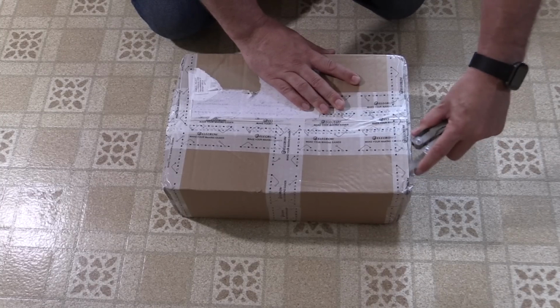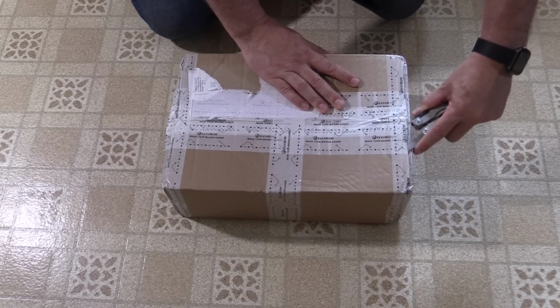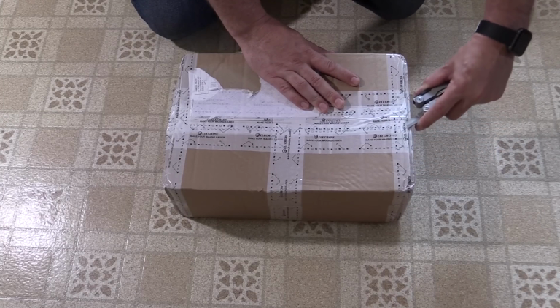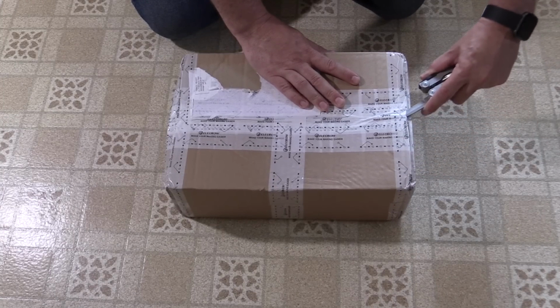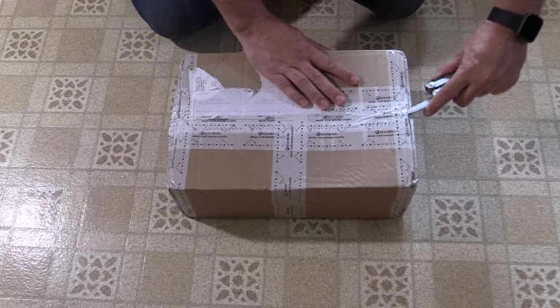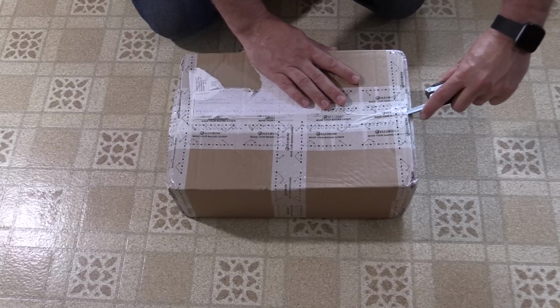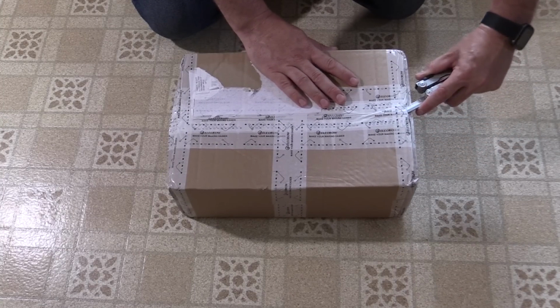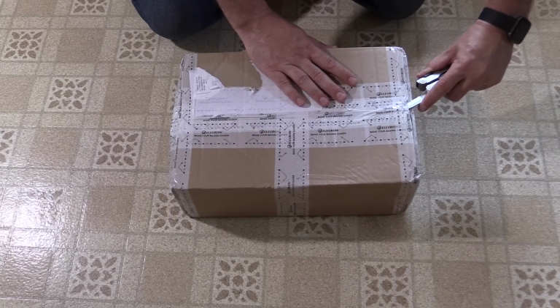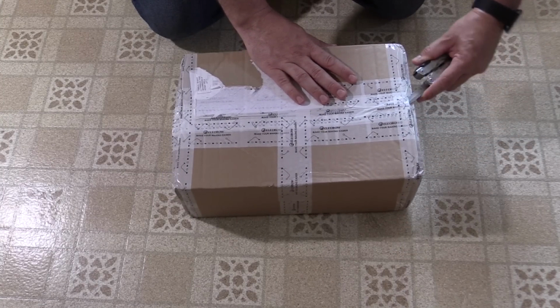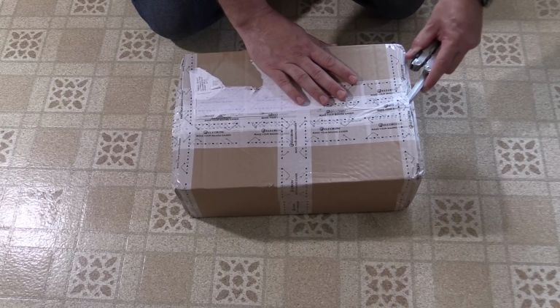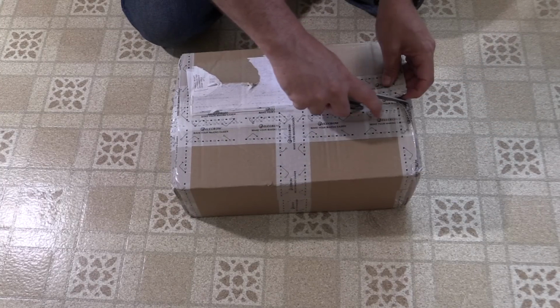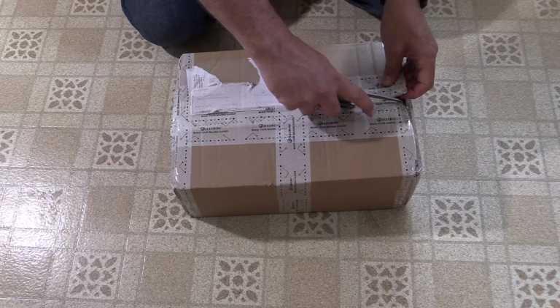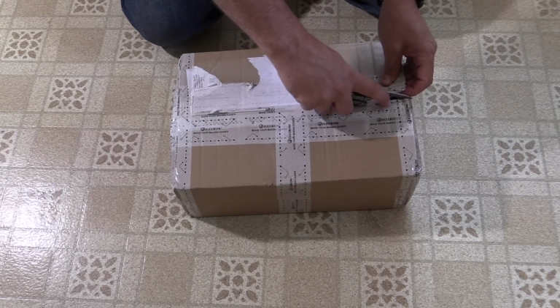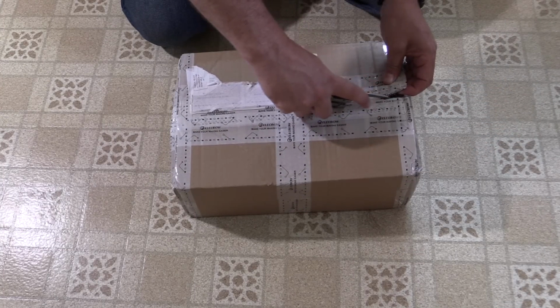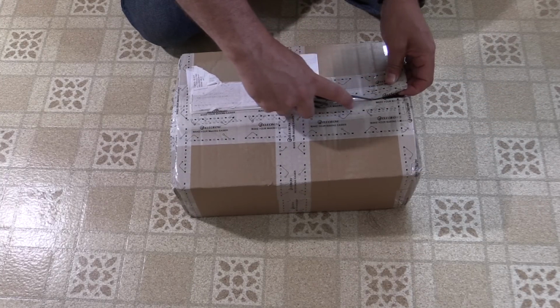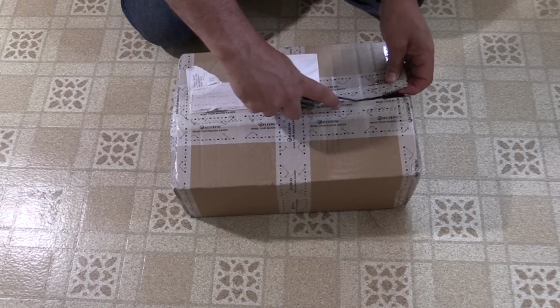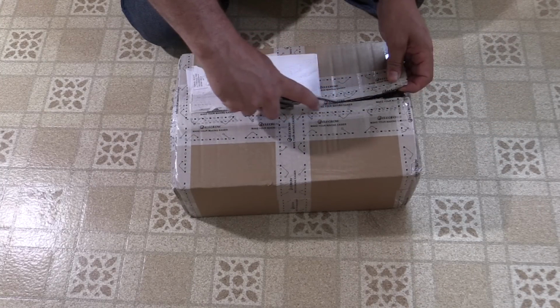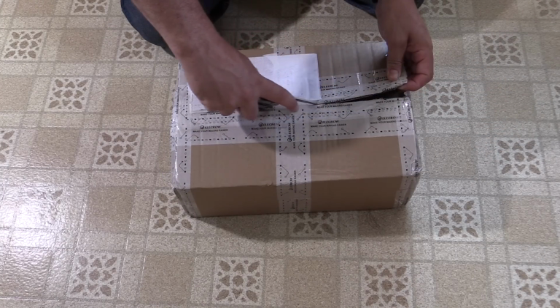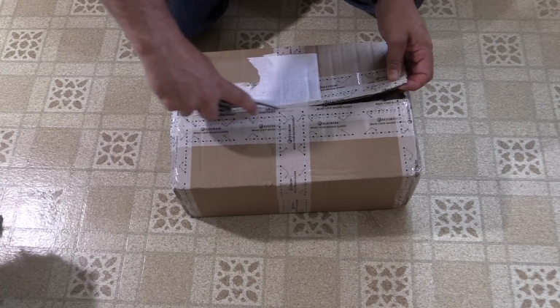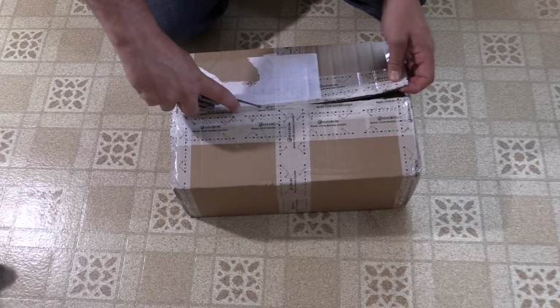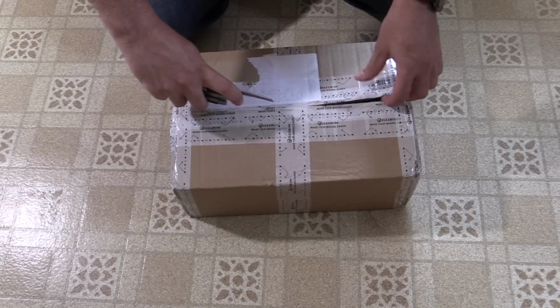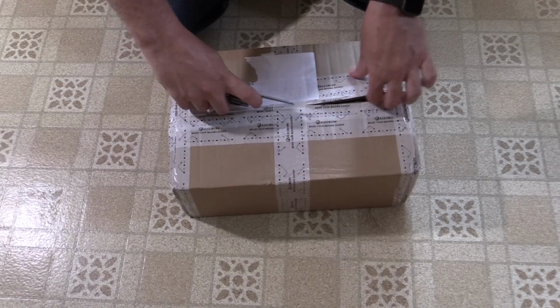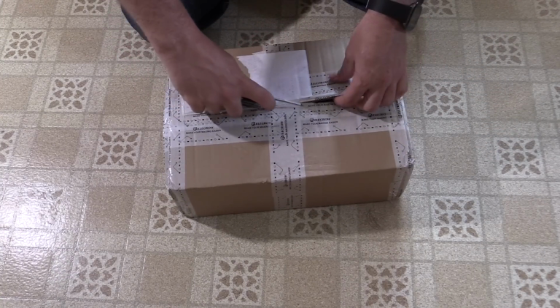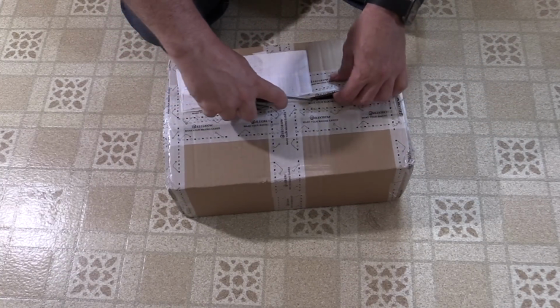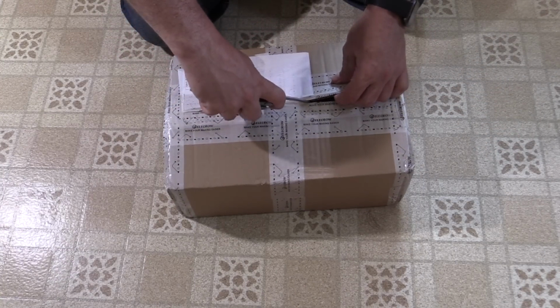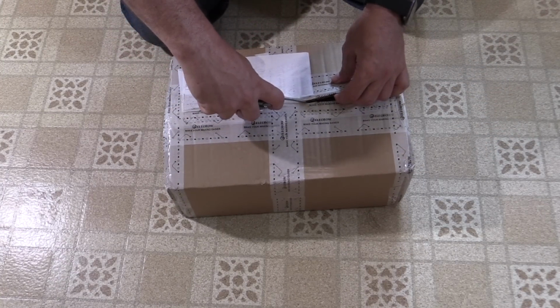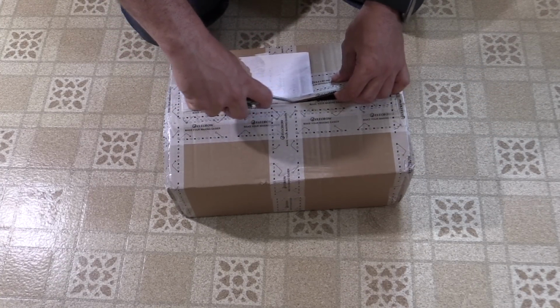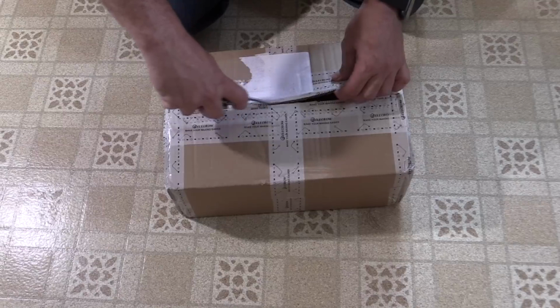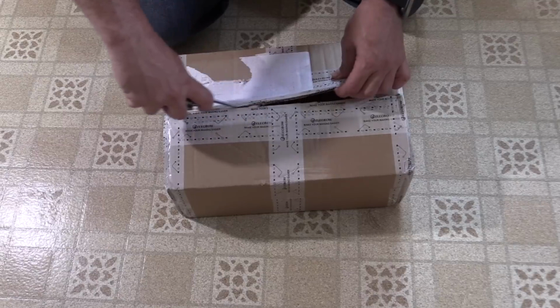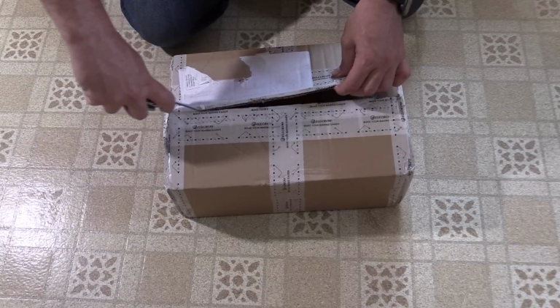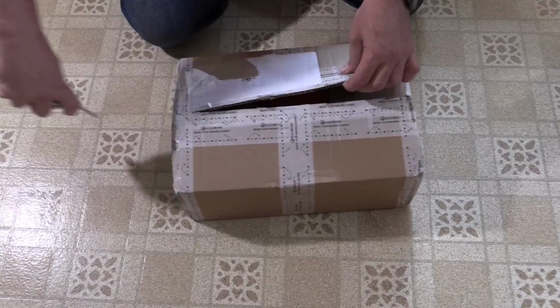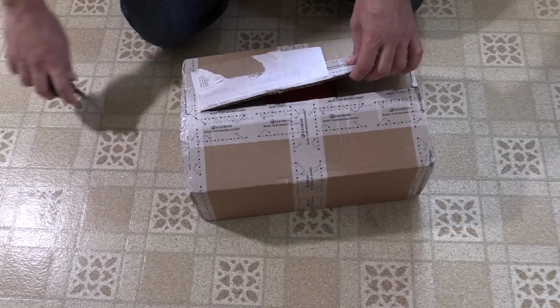Today we've got a bit of a combination video. I do have a product review from Elecrow, but it's actually something I can use in one of my future projects. So this isn't just some random thing — this is a component of a future video, which I hope will be pretty interesting. Elecrow sent me an 11-inch touchscreen, and this thing should be pretty cool and hopefully pretty useful for an upcoming project.